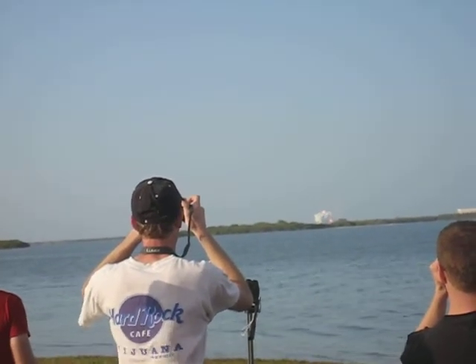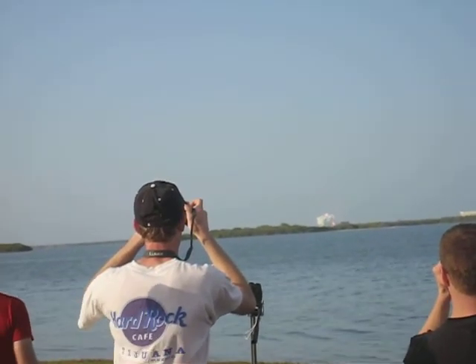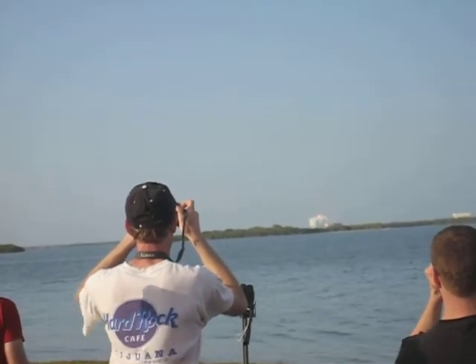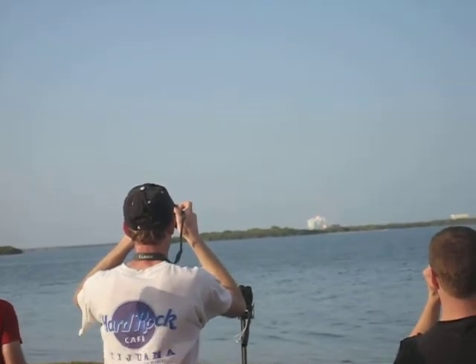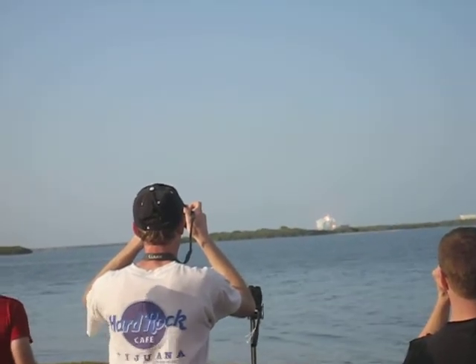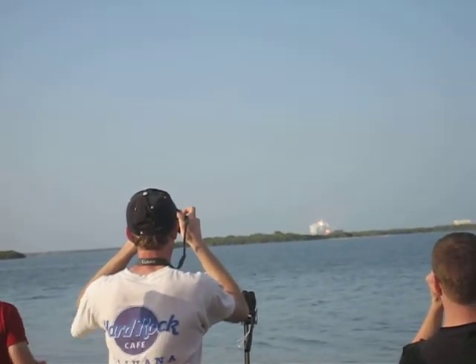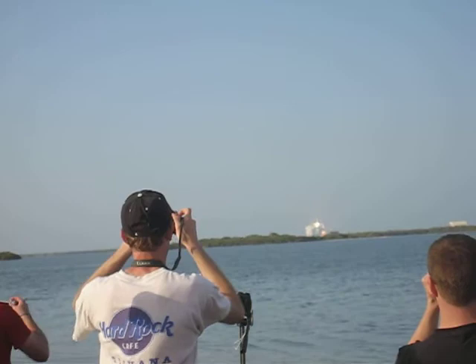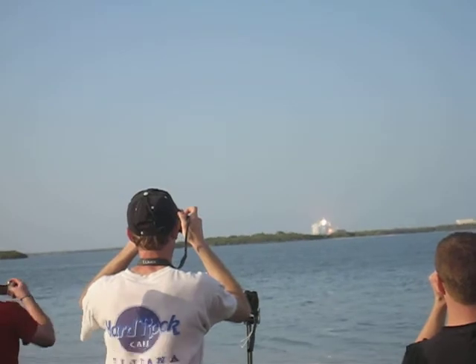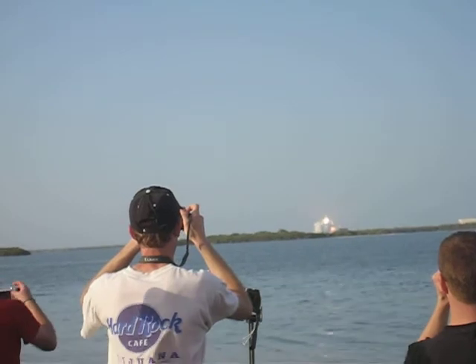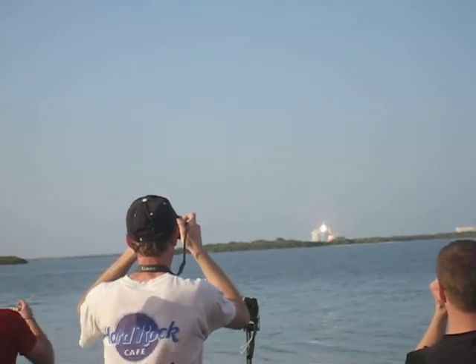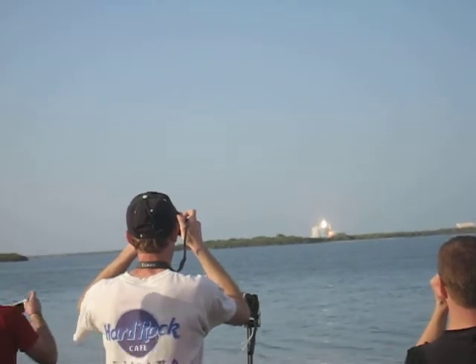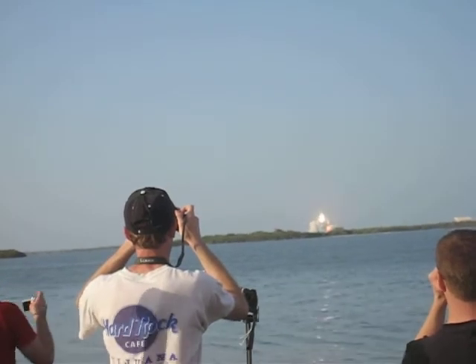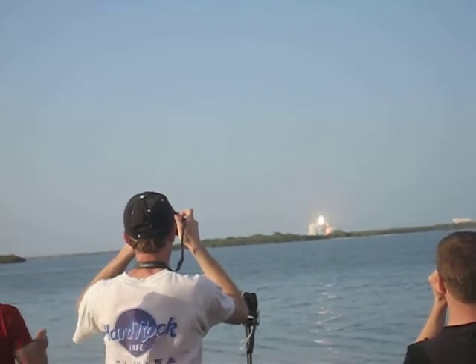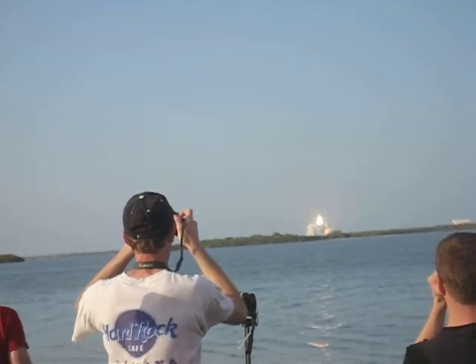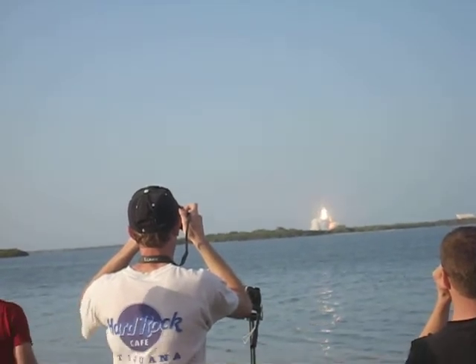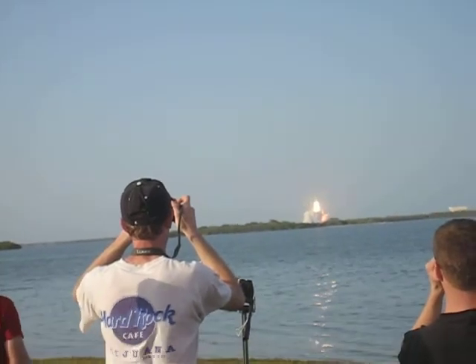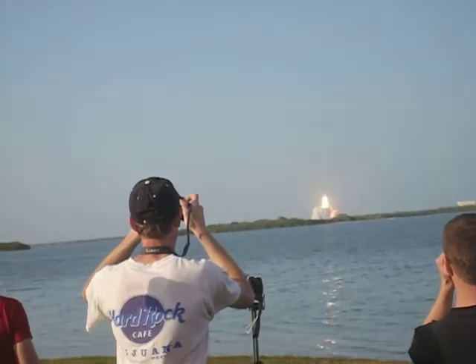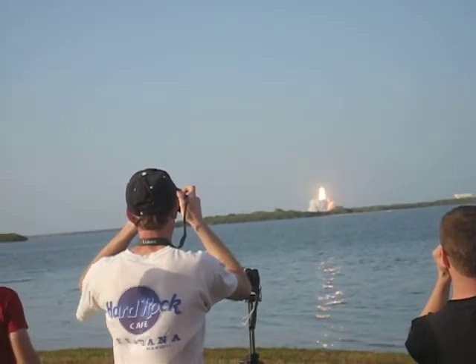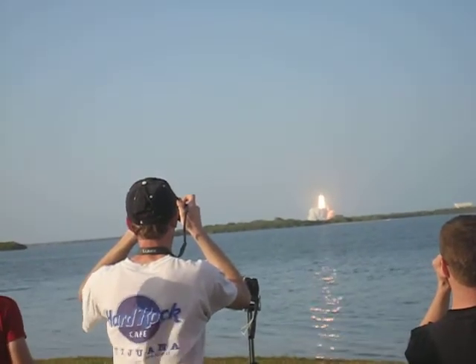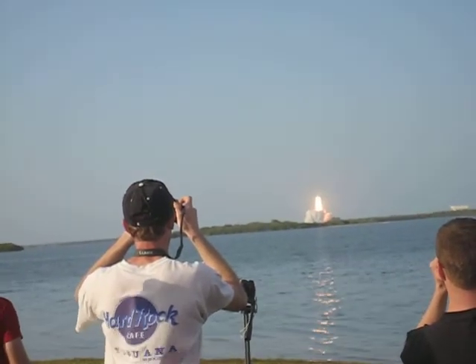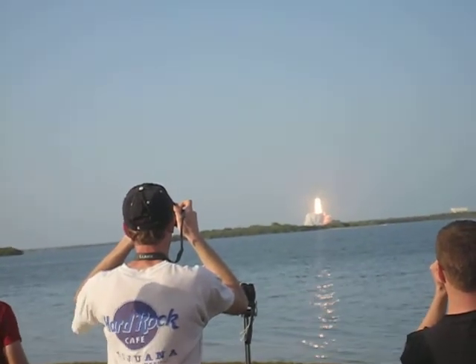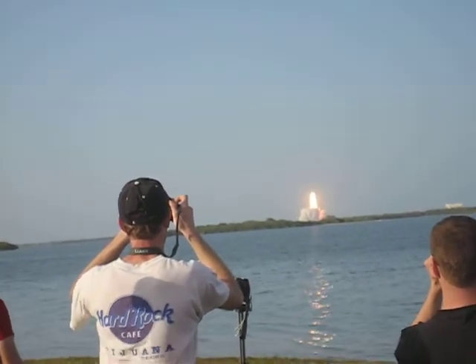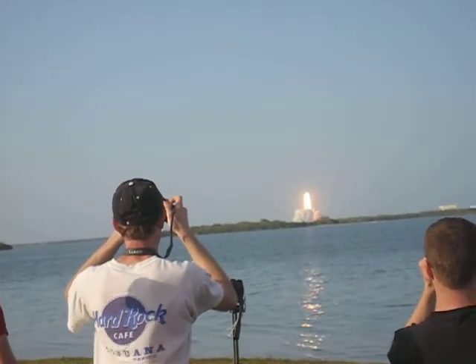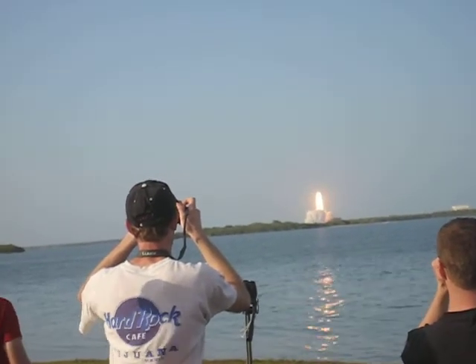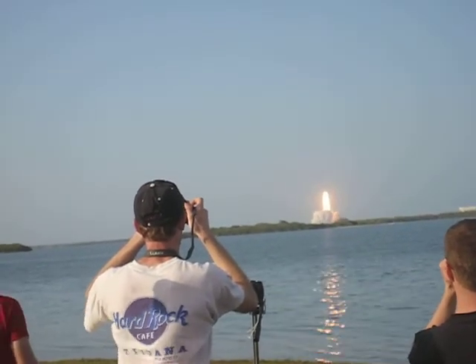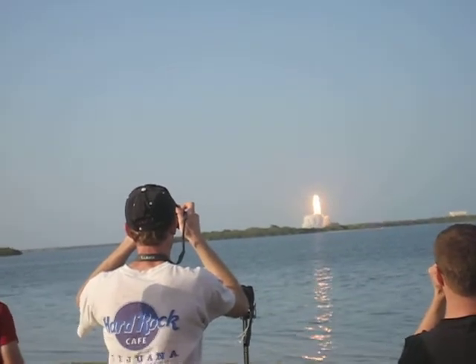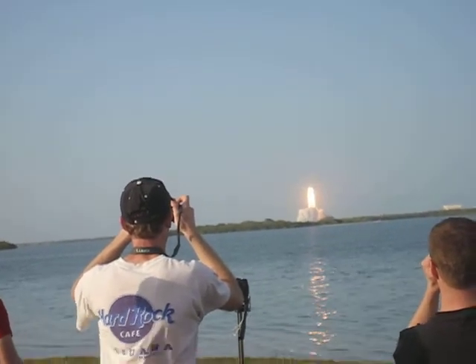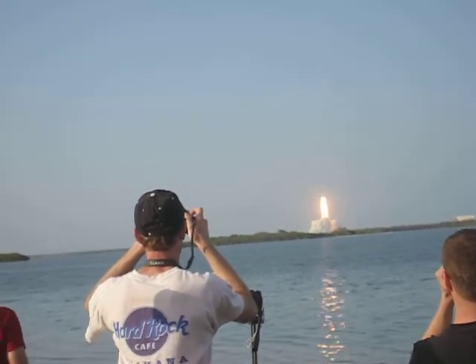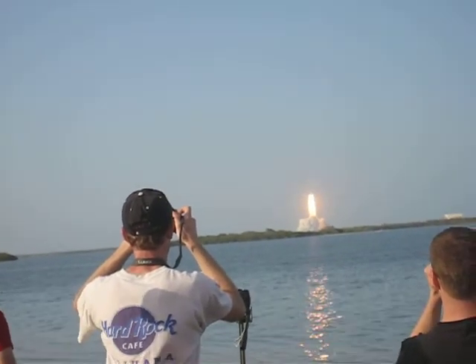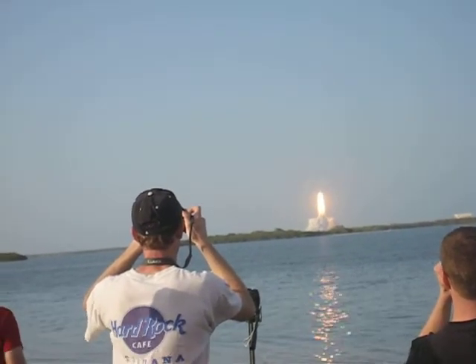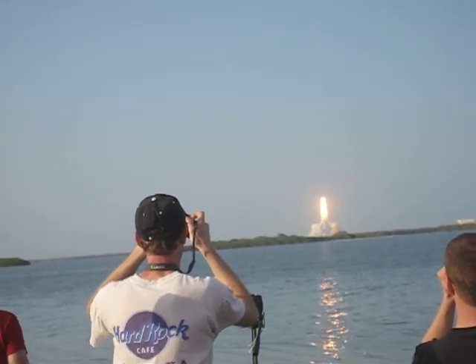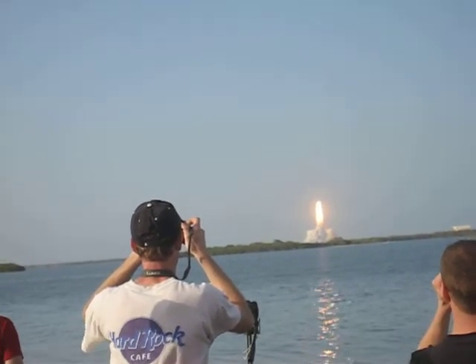Attributed to the dedication and hard work of many, the shuttle has freed the power.